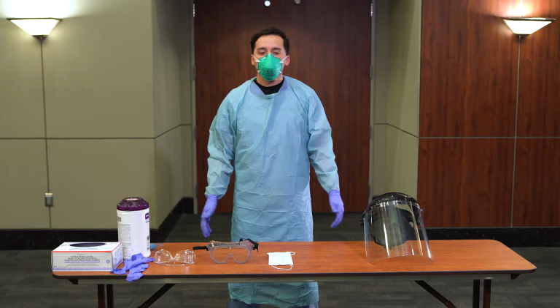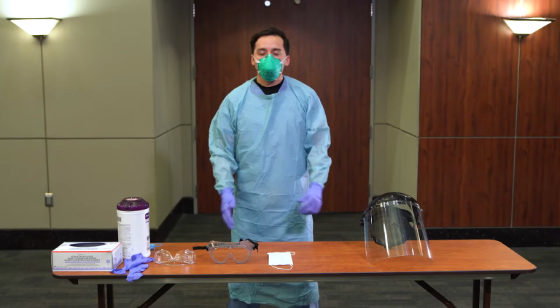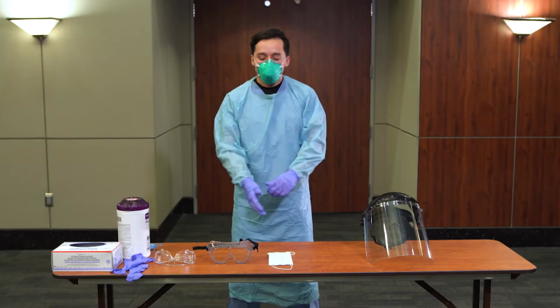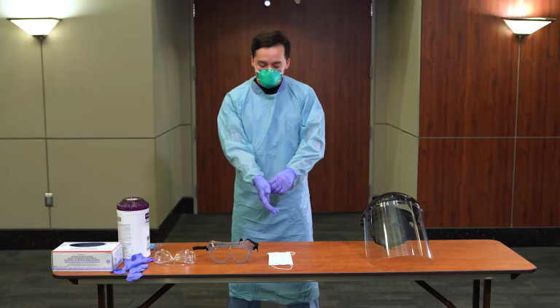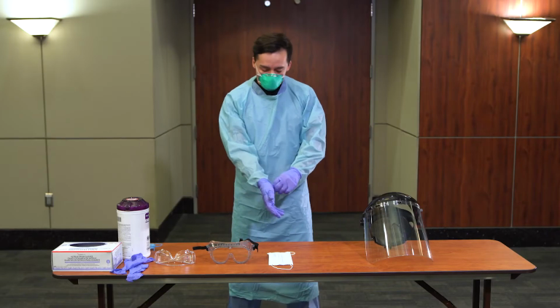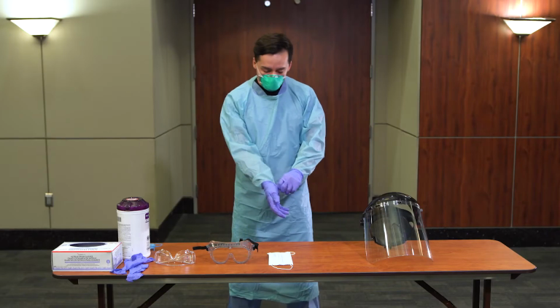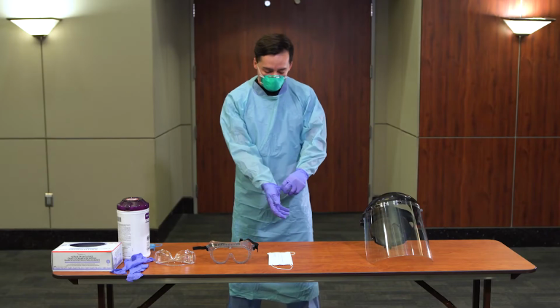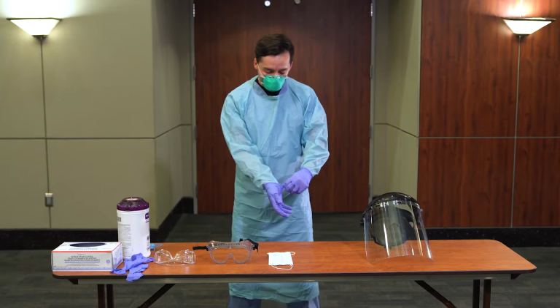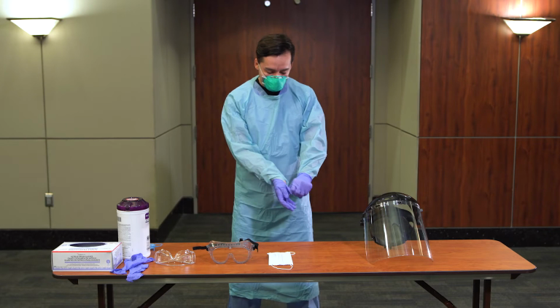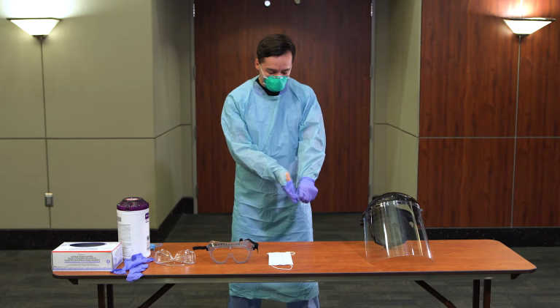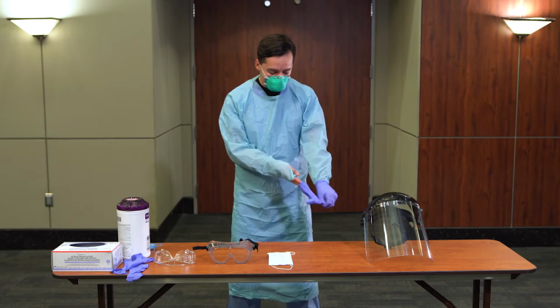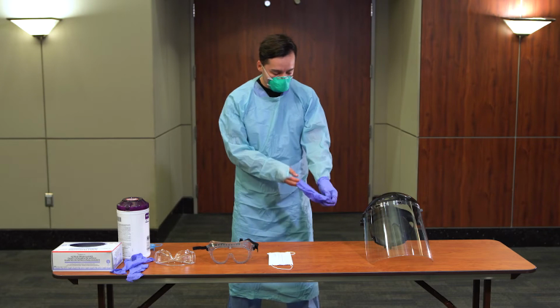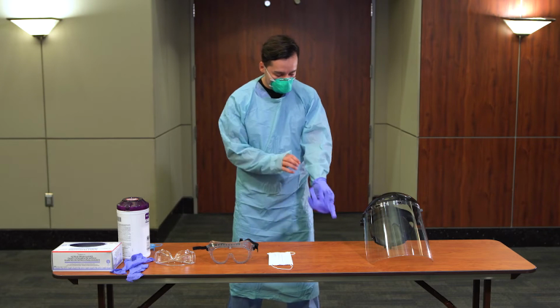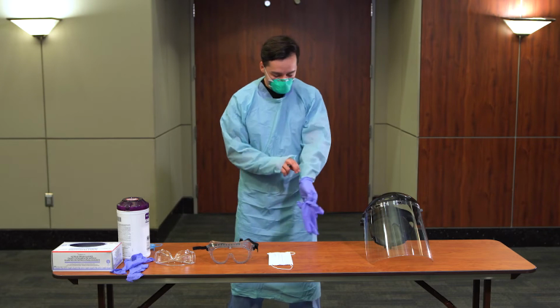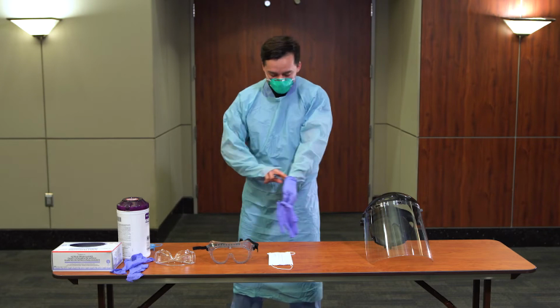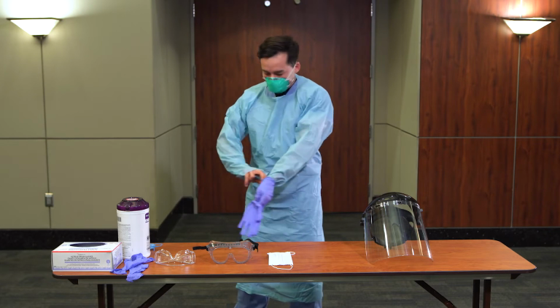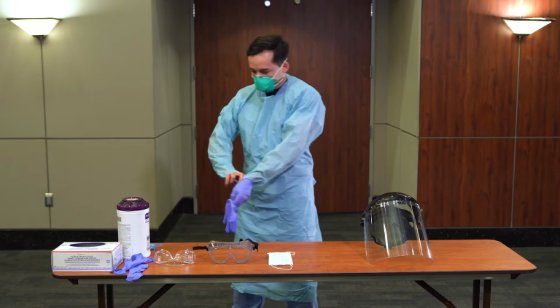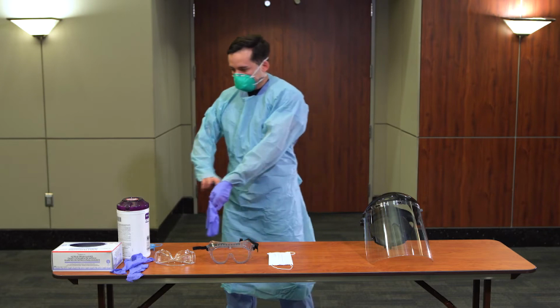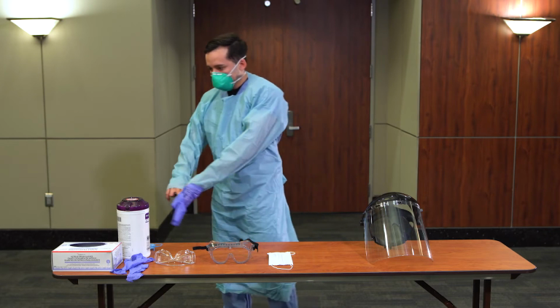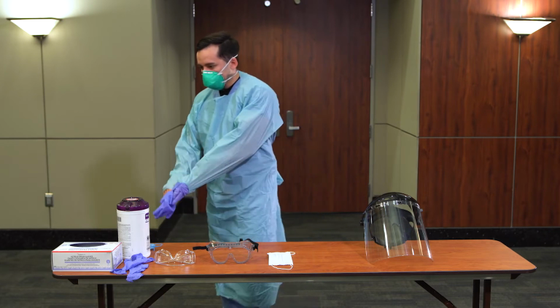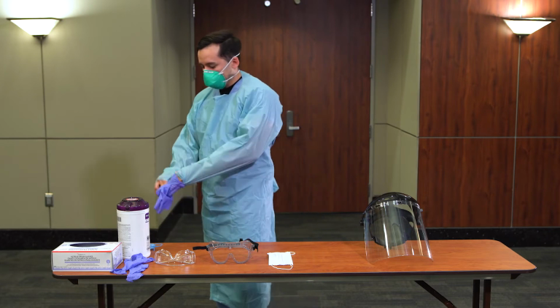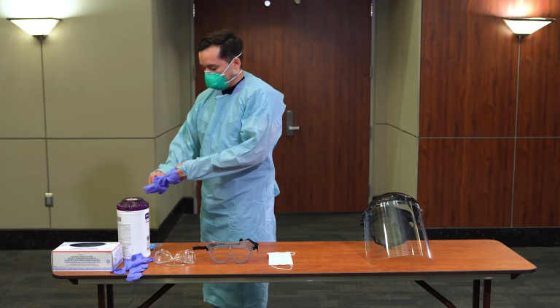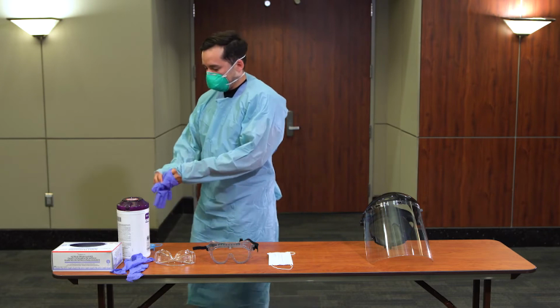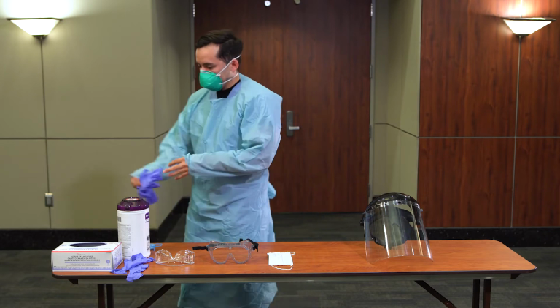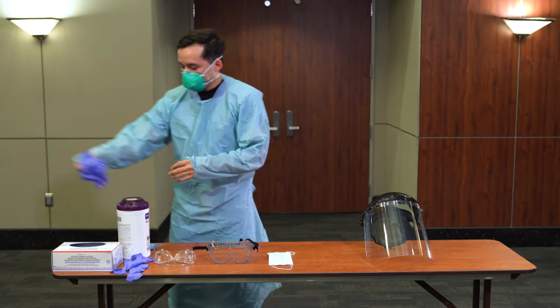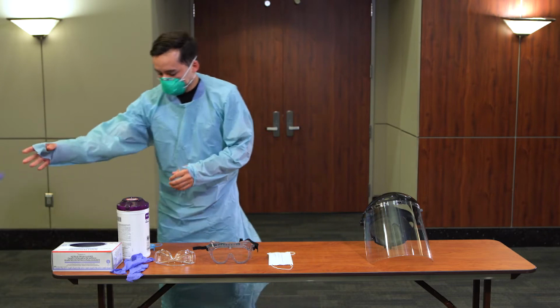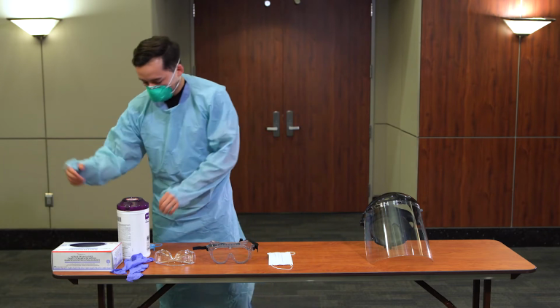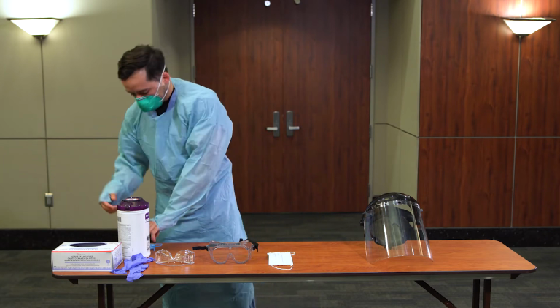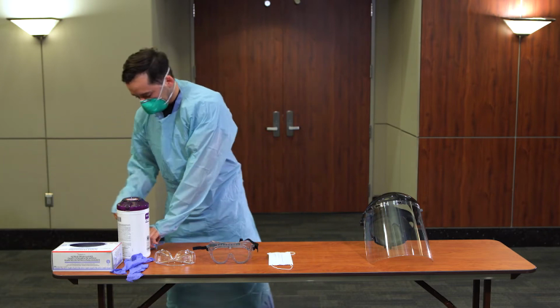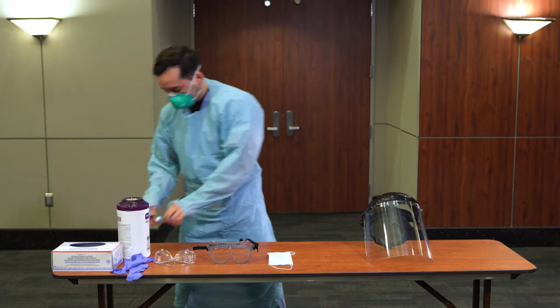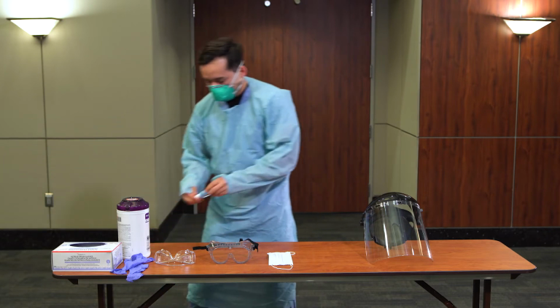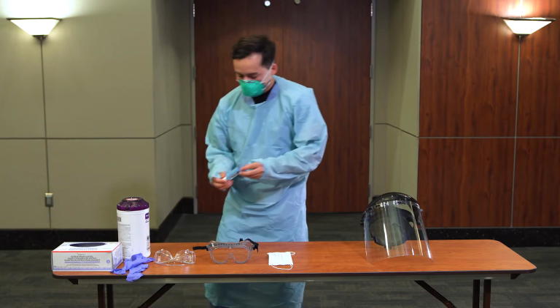Doff gloves using glove-to-glove, skin-to-skin technique. Perform hand hygiene and don new gloves.